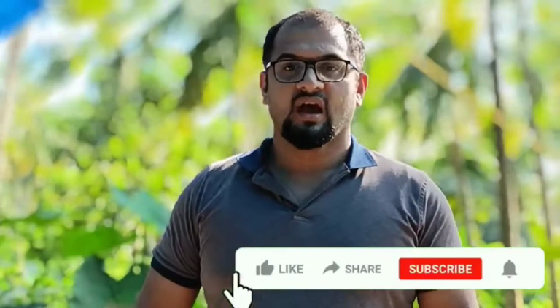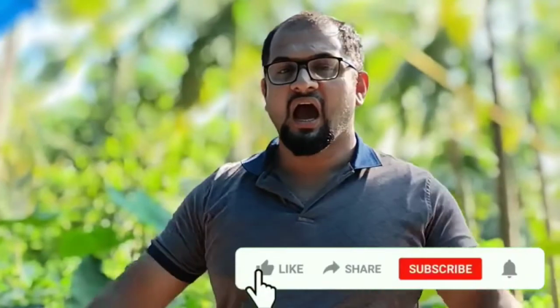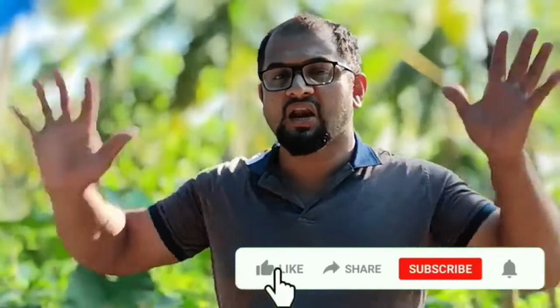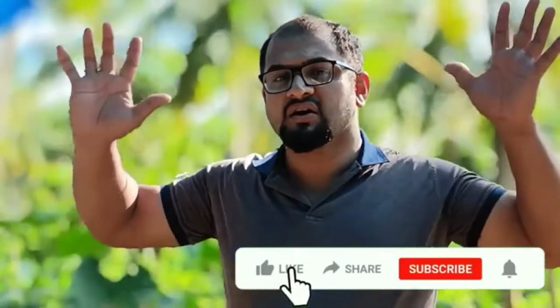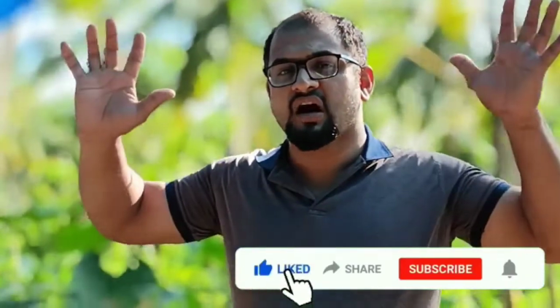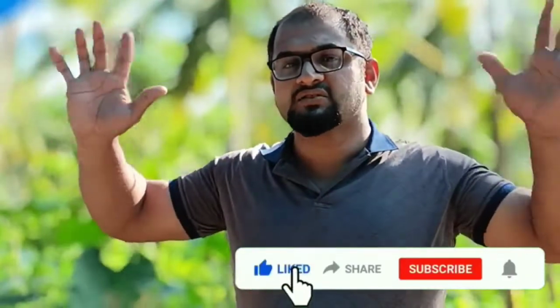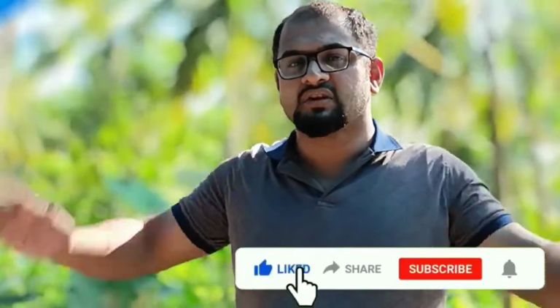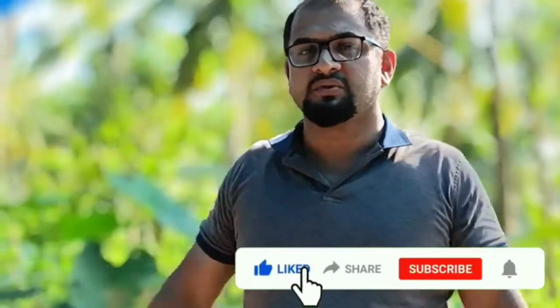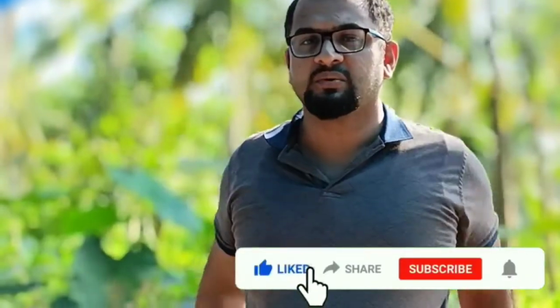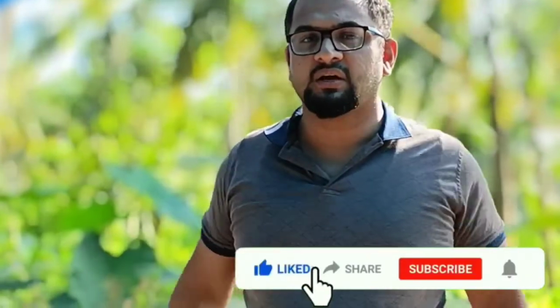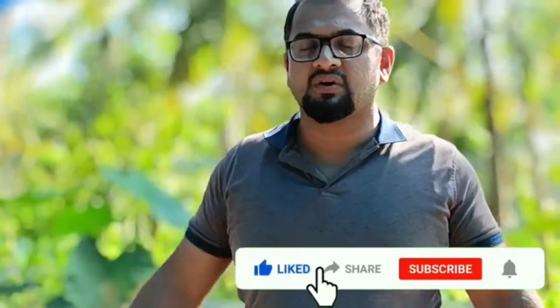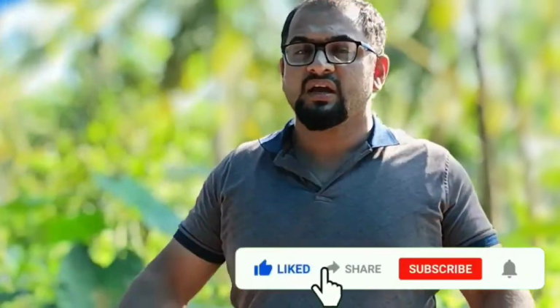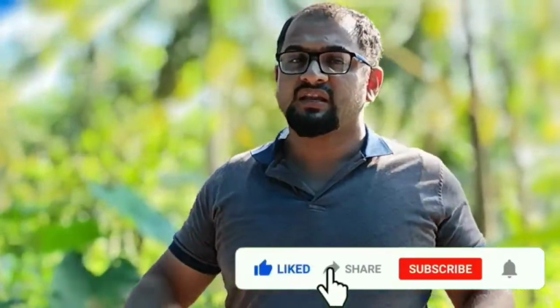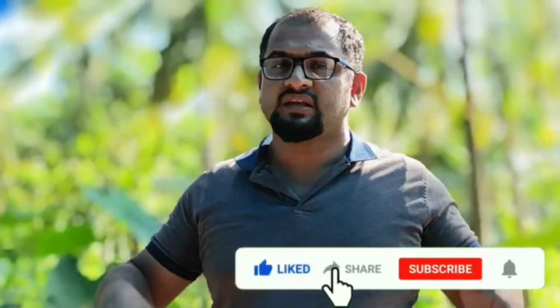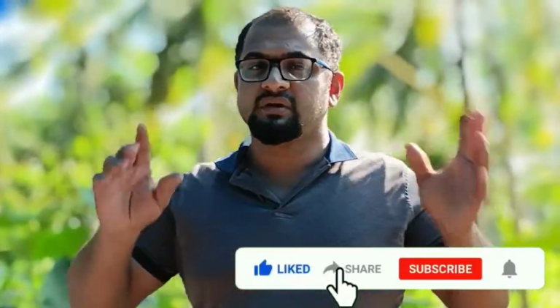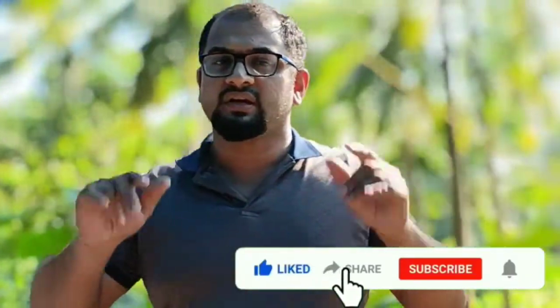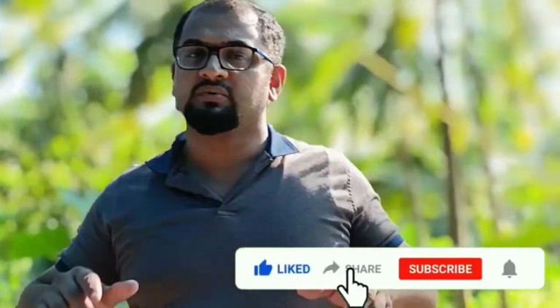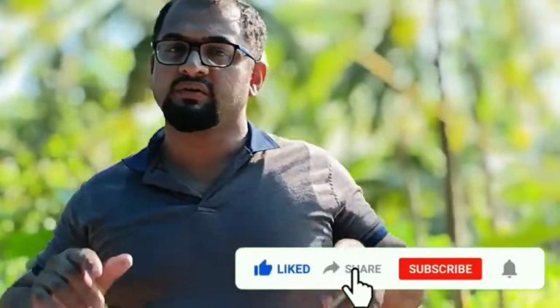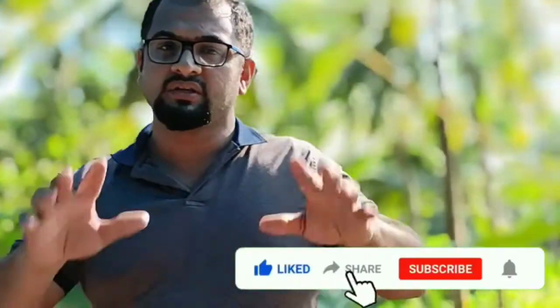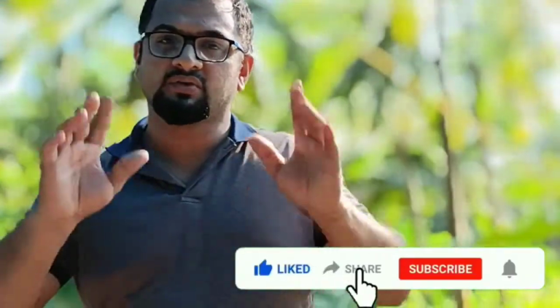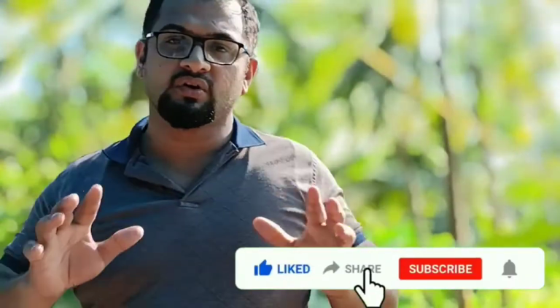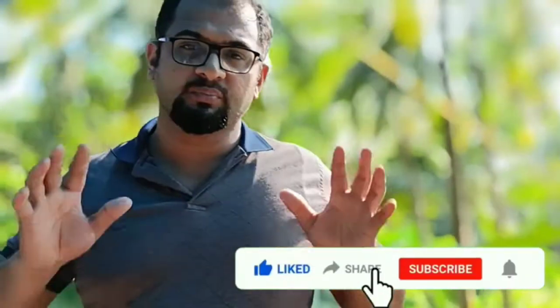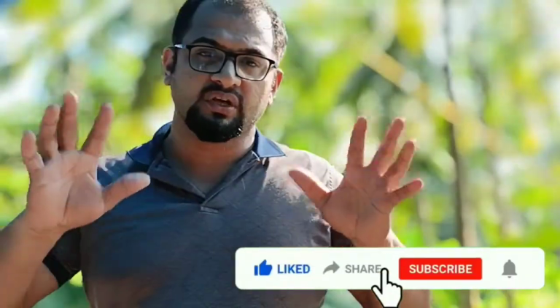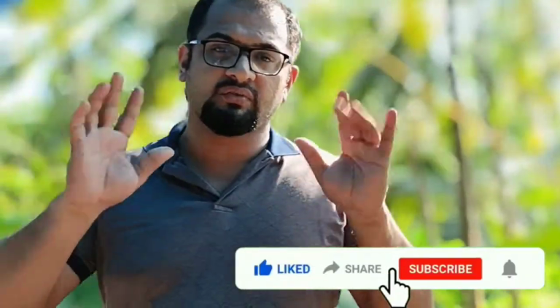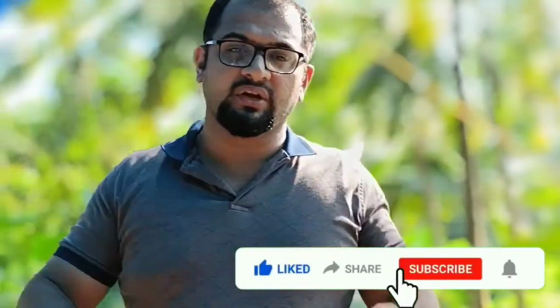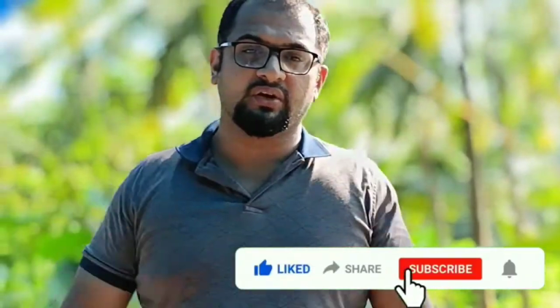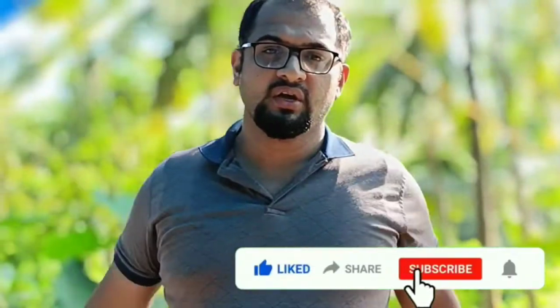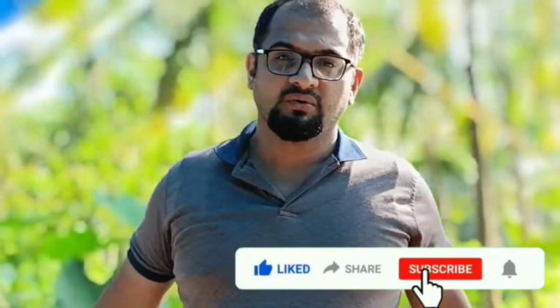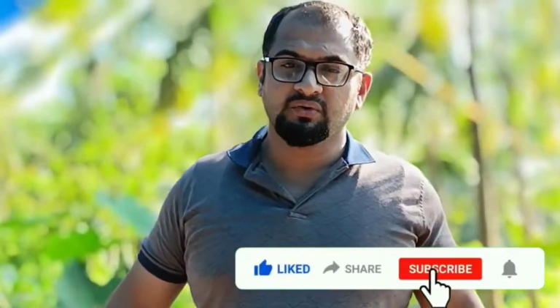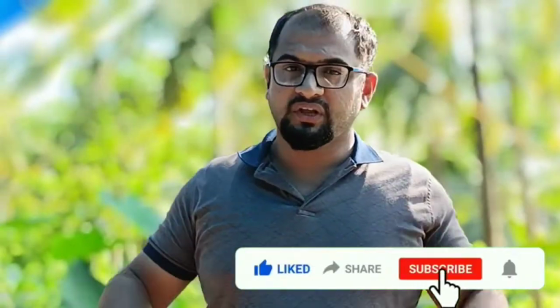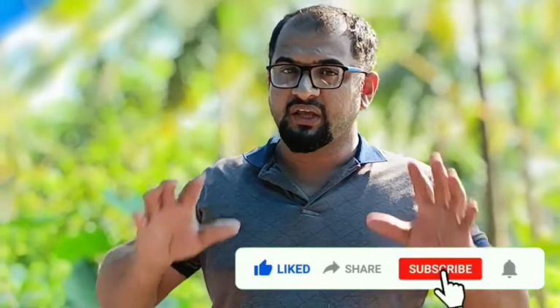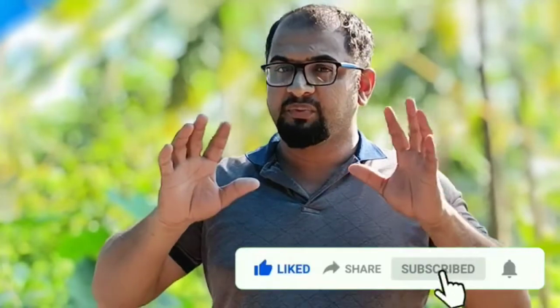Hello guys, welcome to my channel. I am going to show you a new video. This is a T-Po.